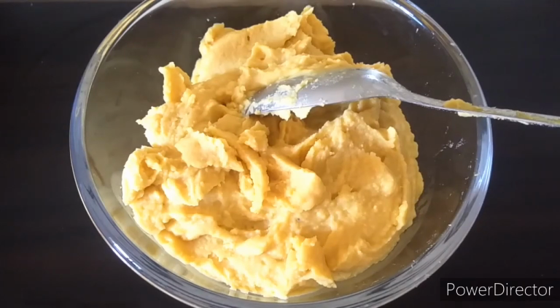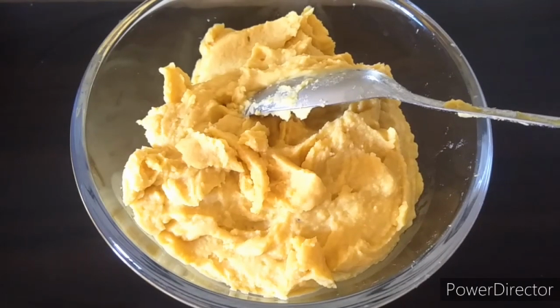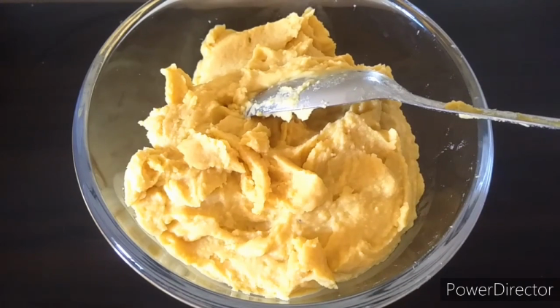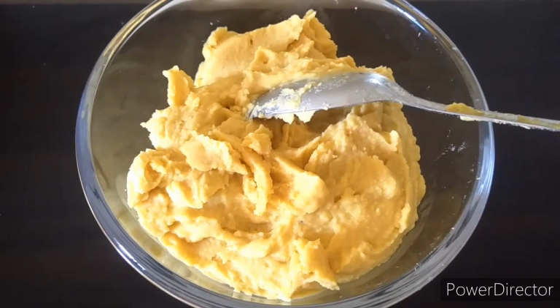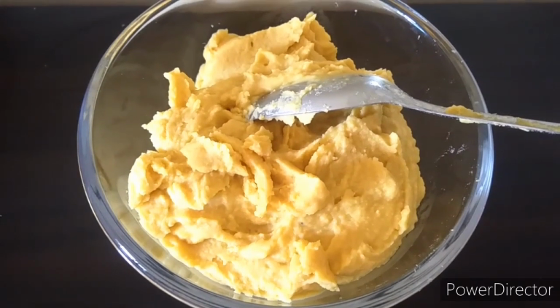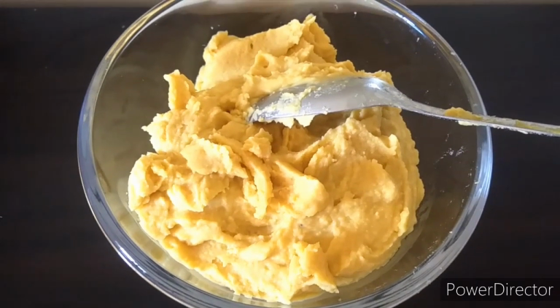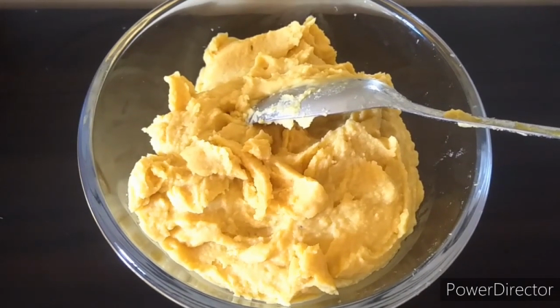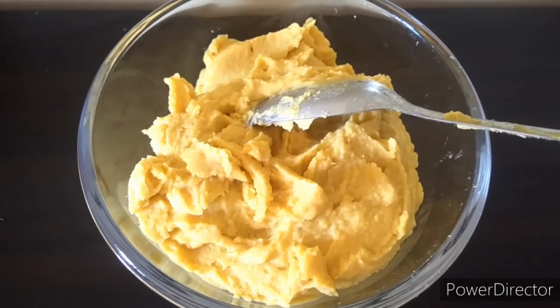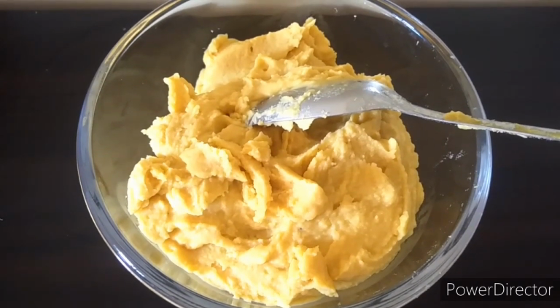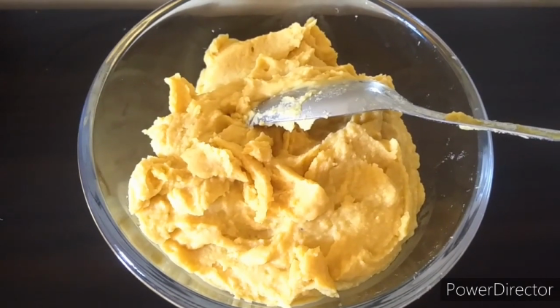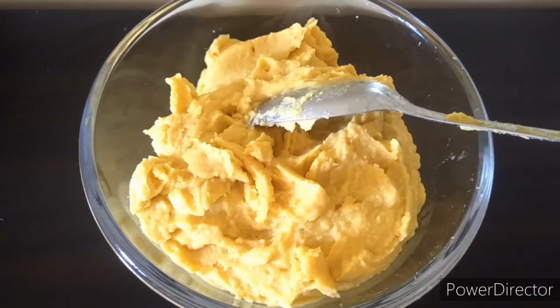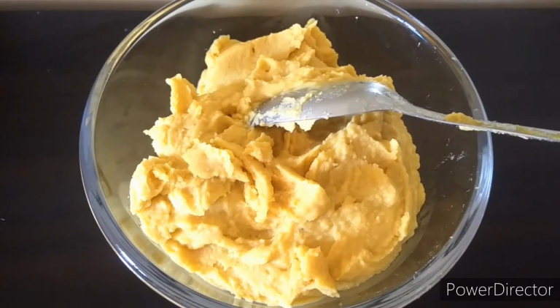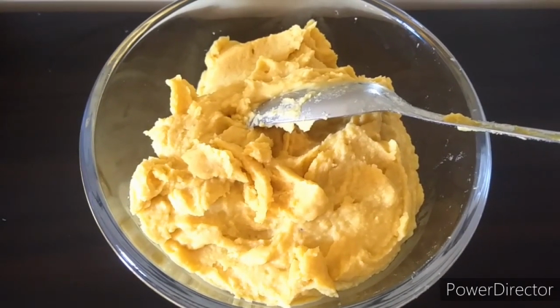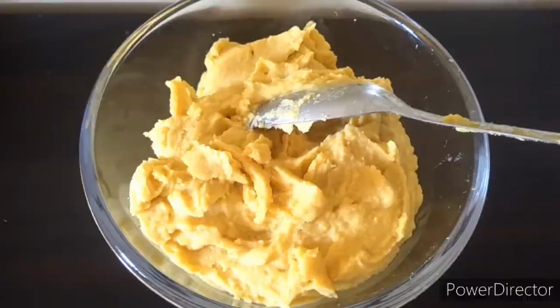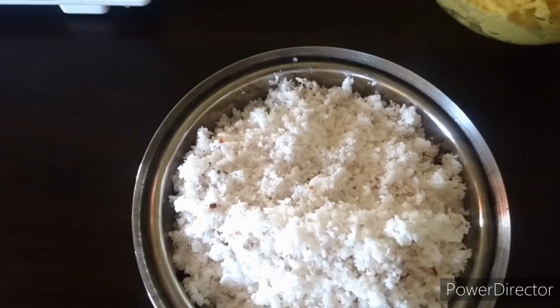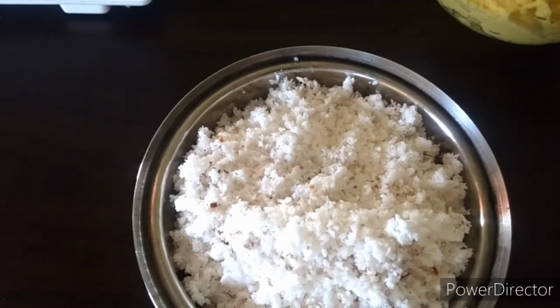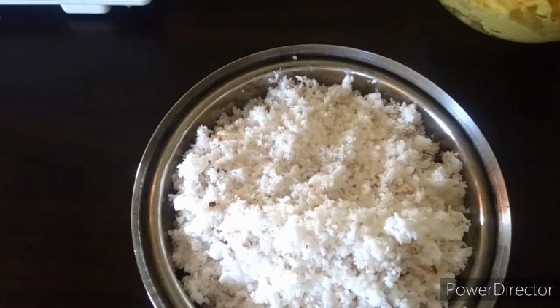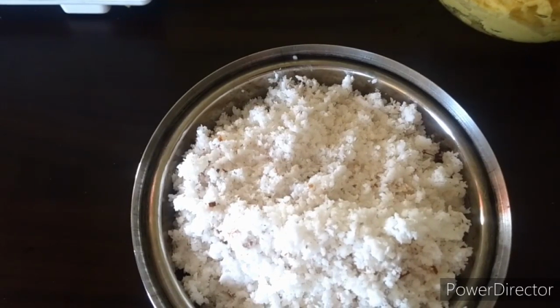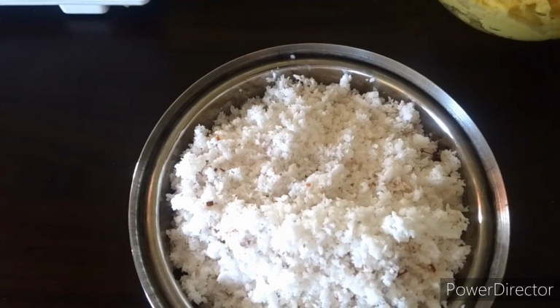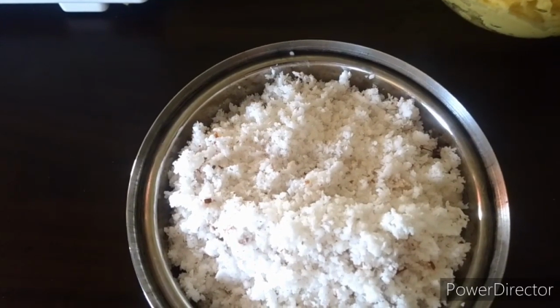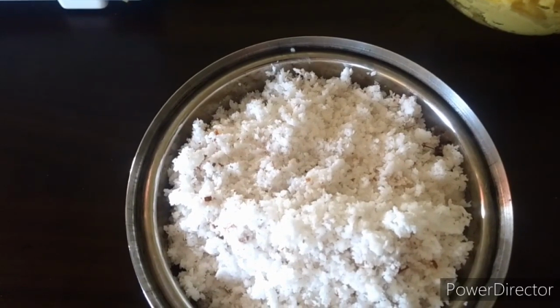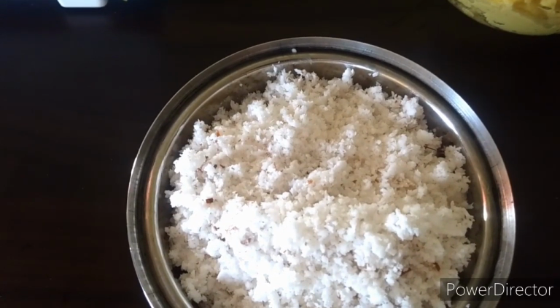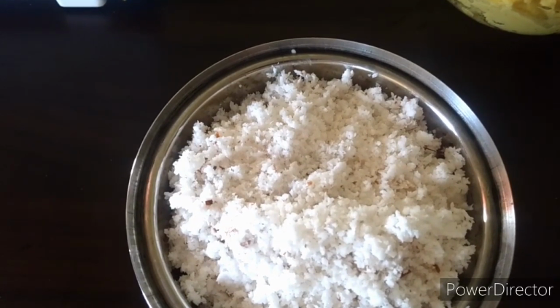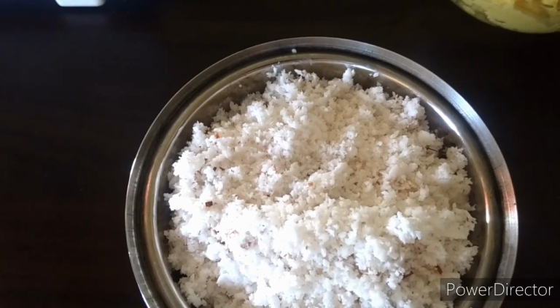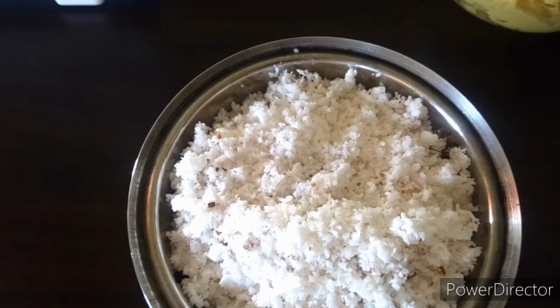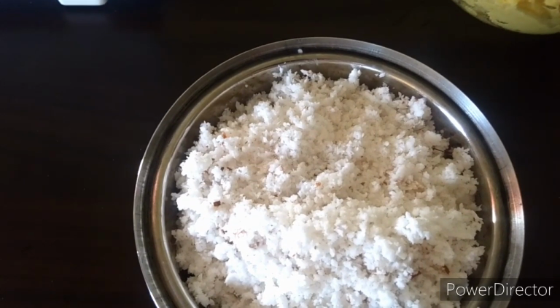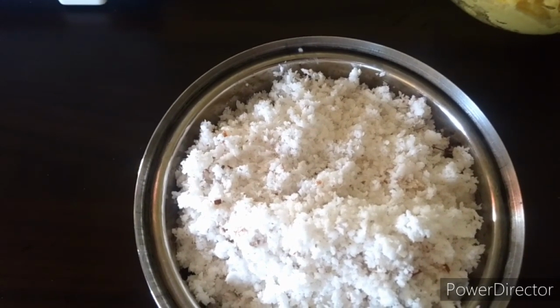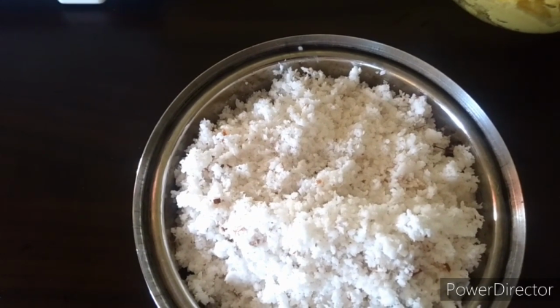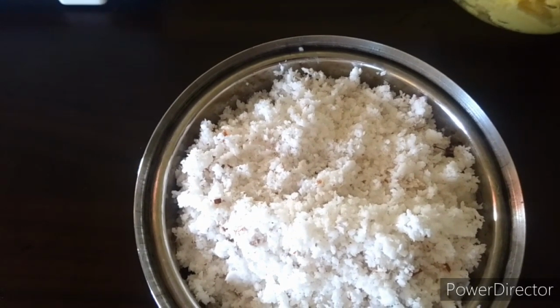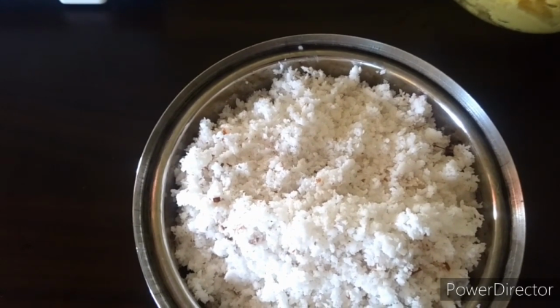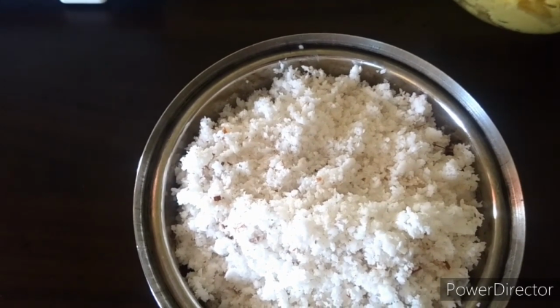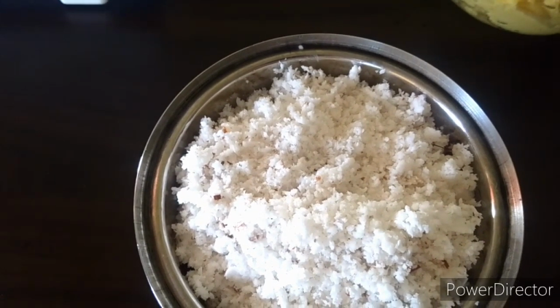And this is how it will look. Now in the same way we will grind the grated coconut with about 1 cup of water.